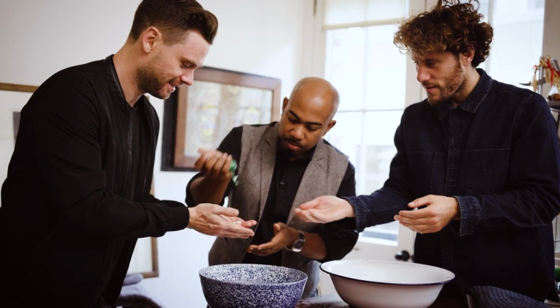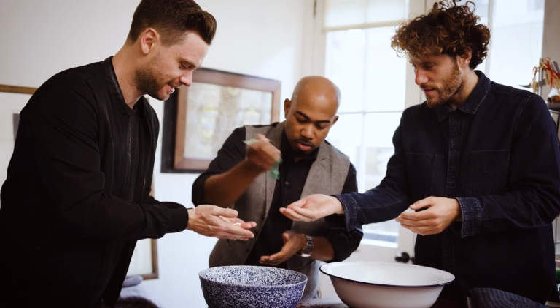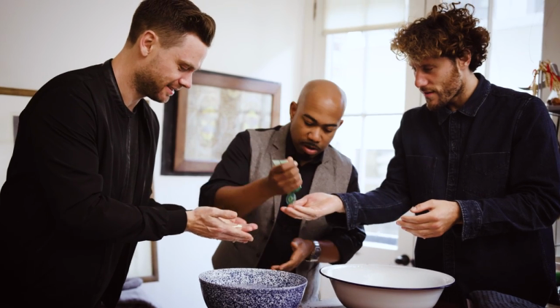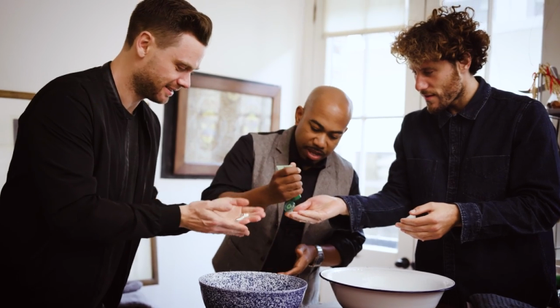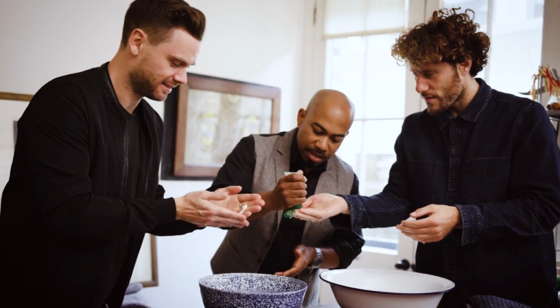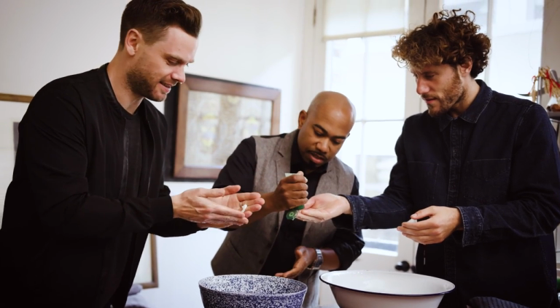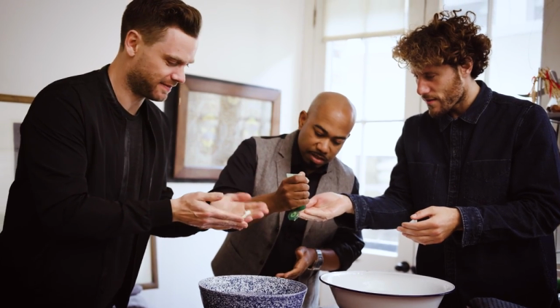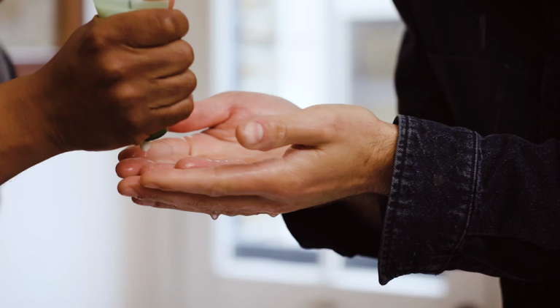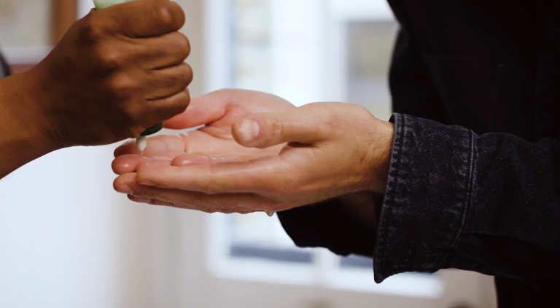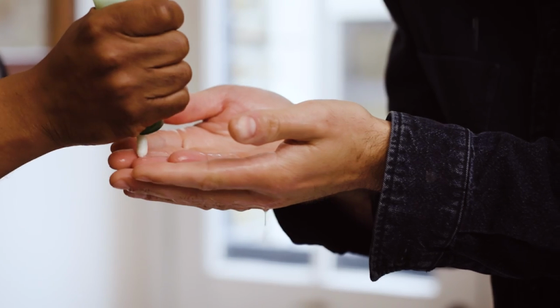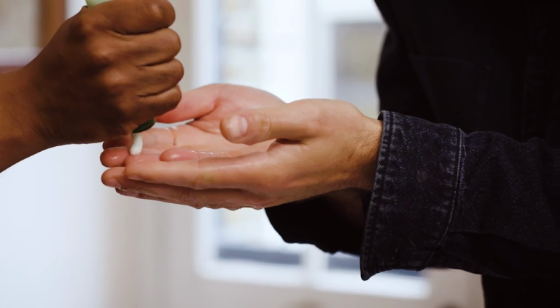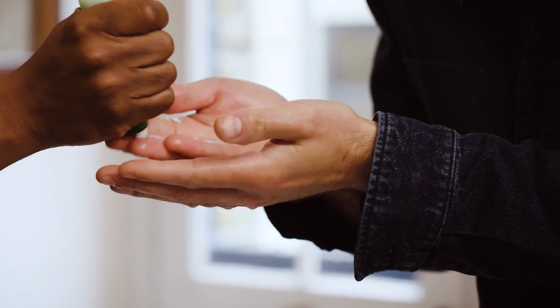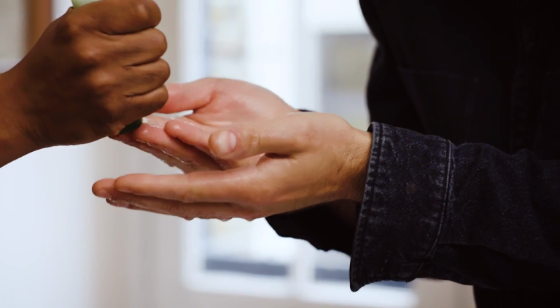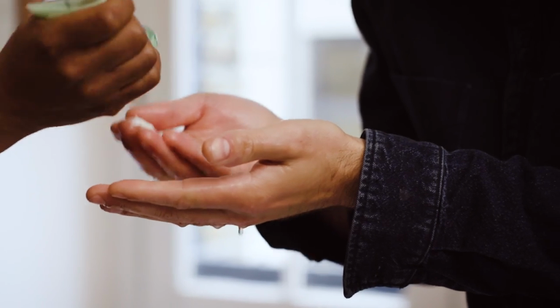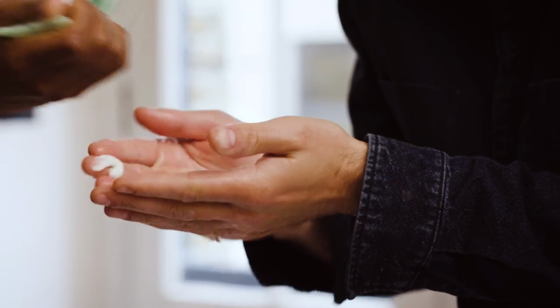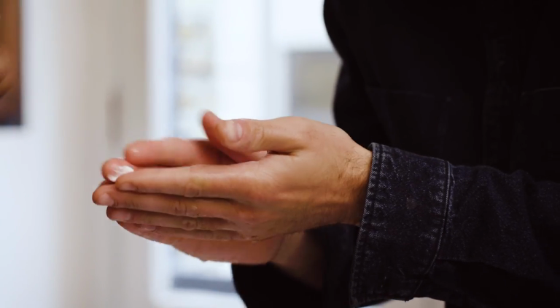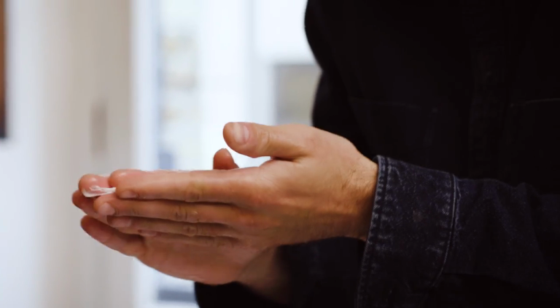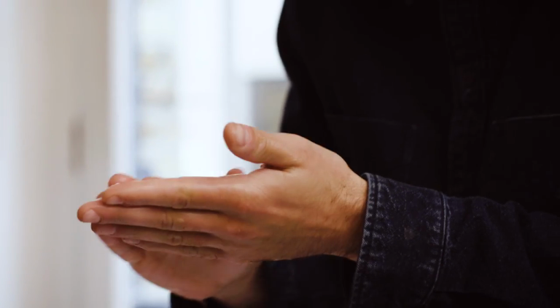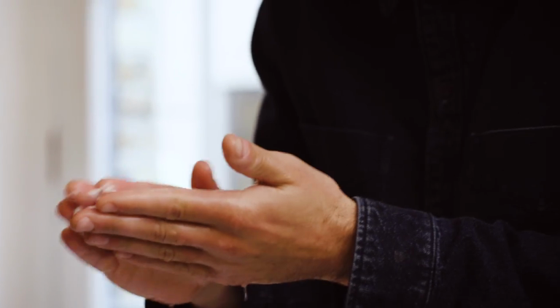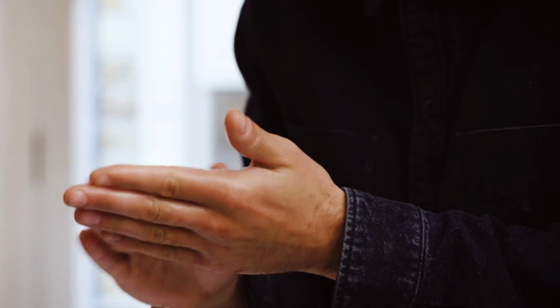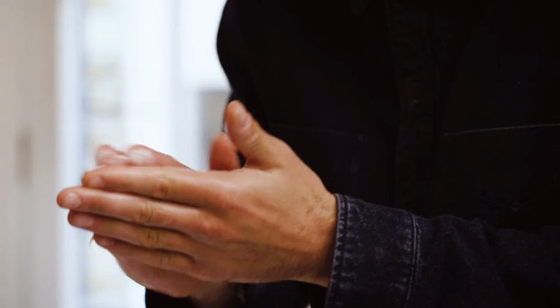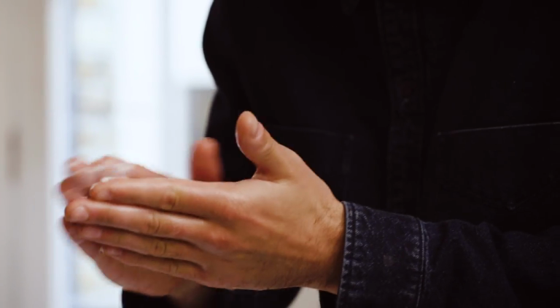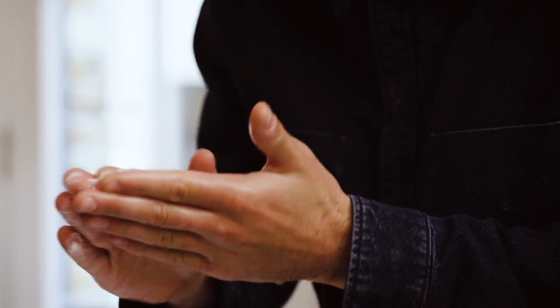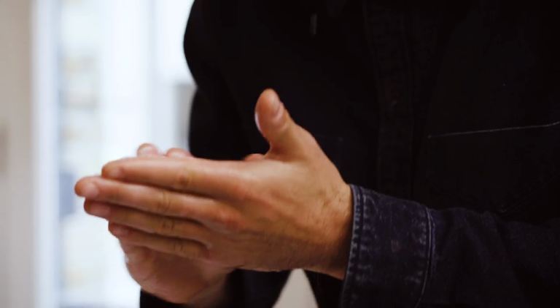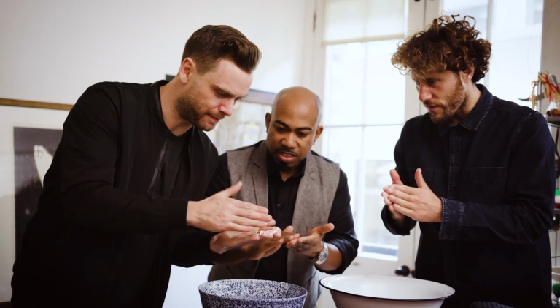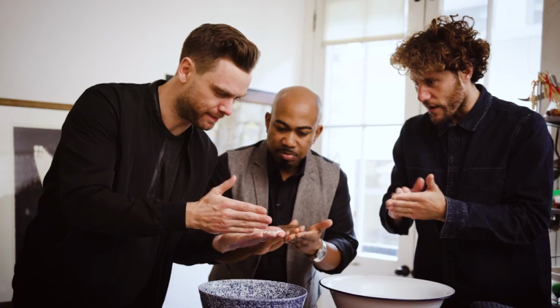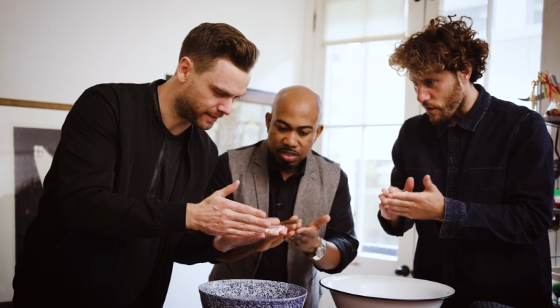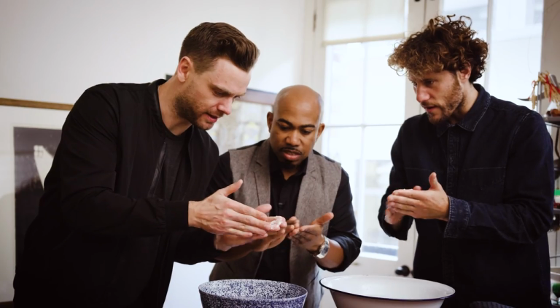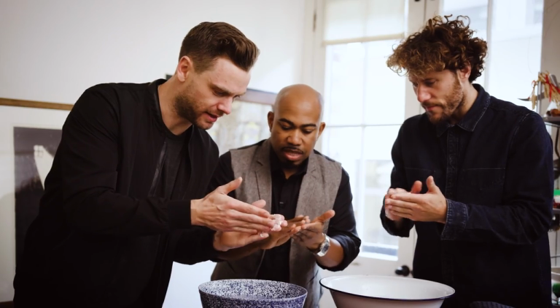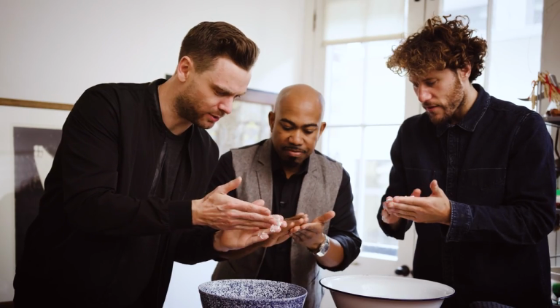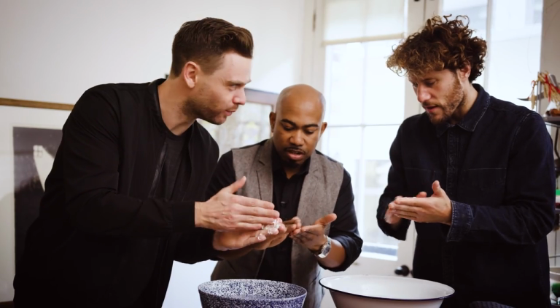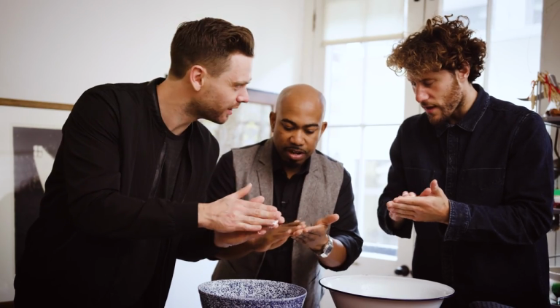The scrub there. We're just working the scrub, working. Put it in your fingertips. Feel the grain.